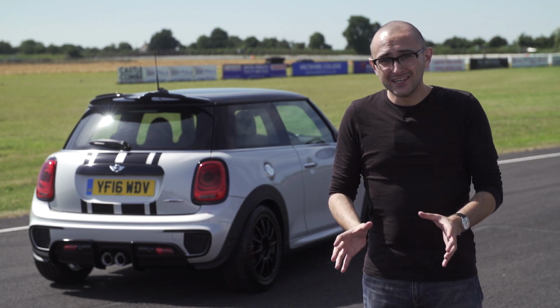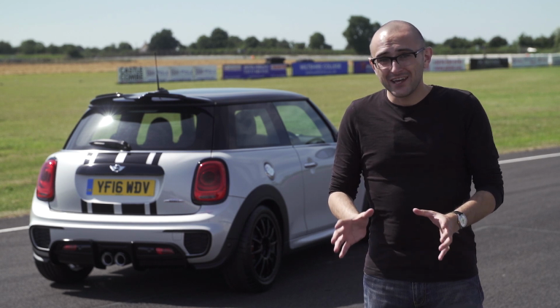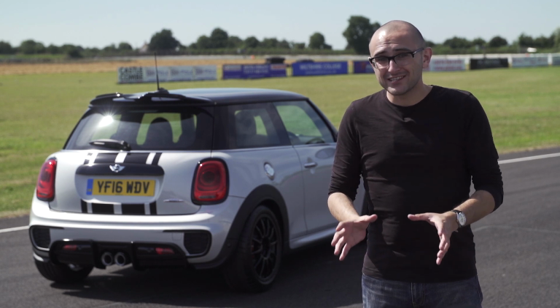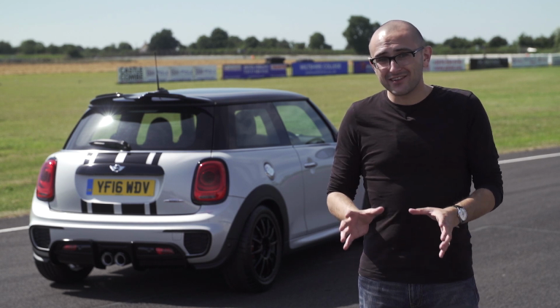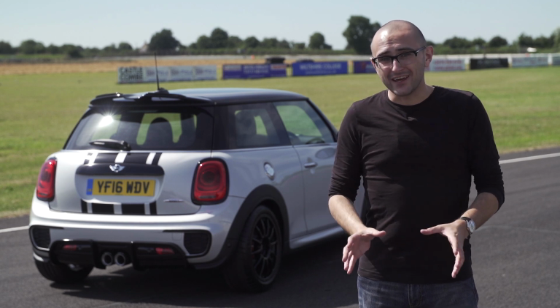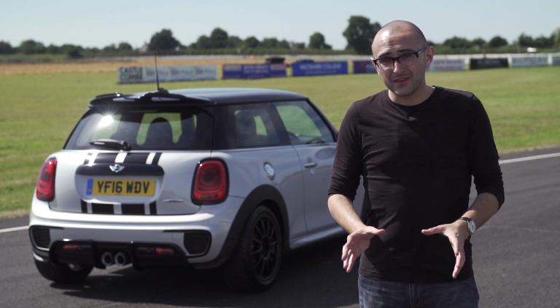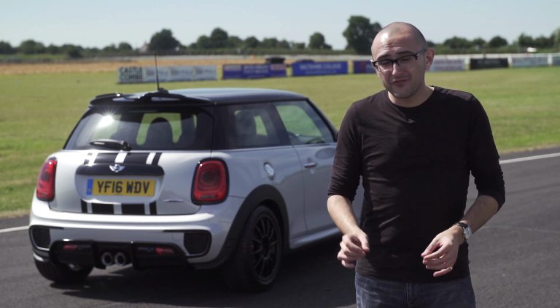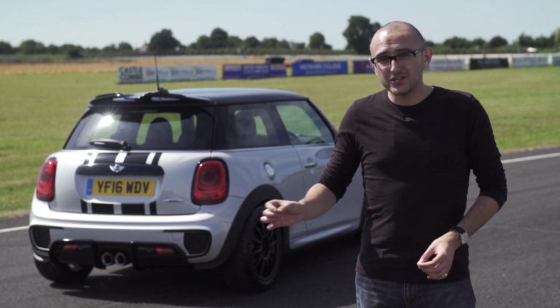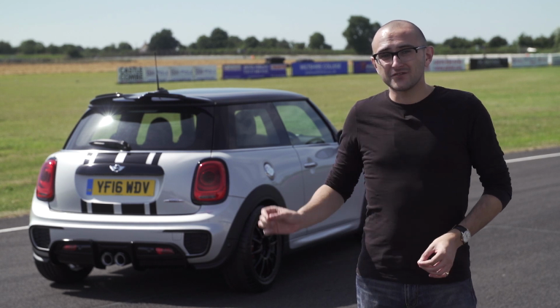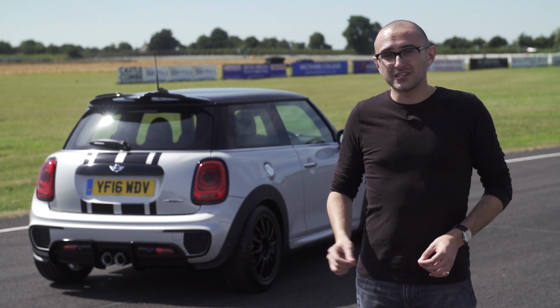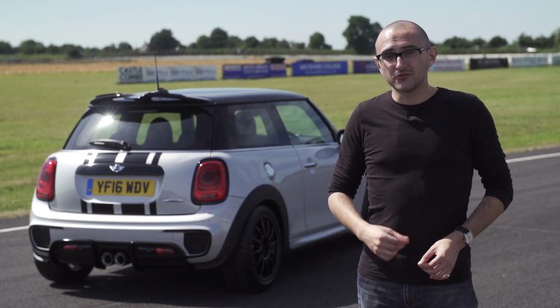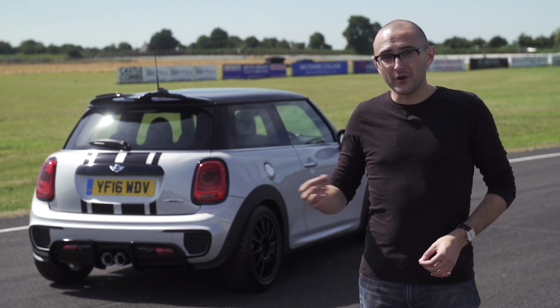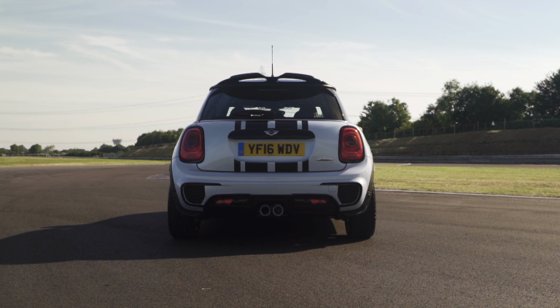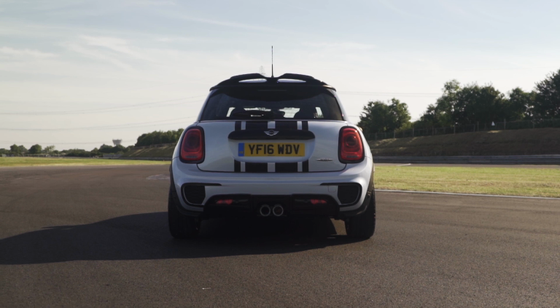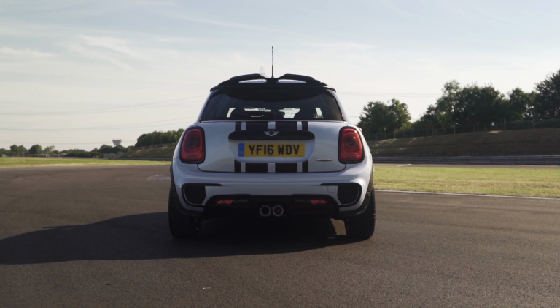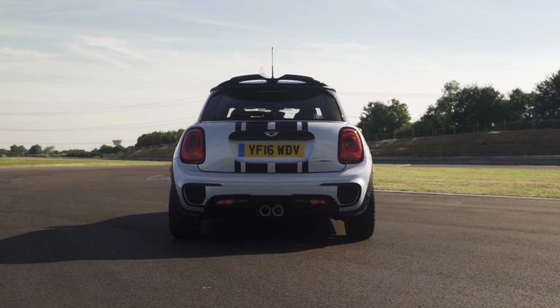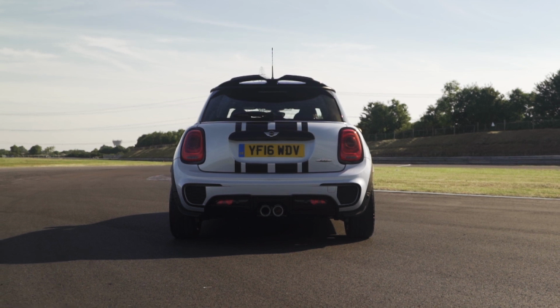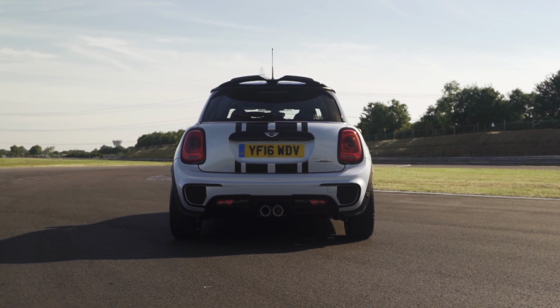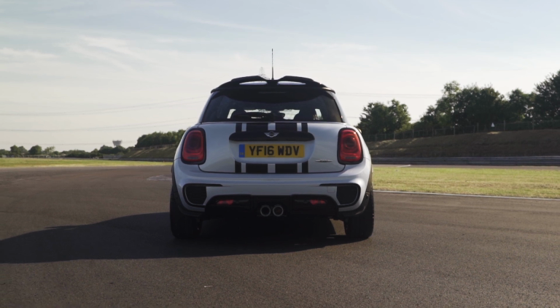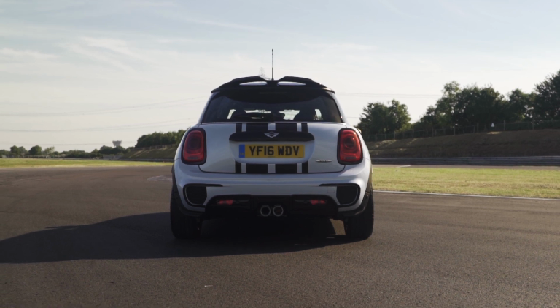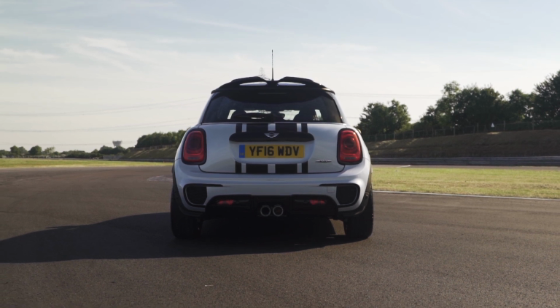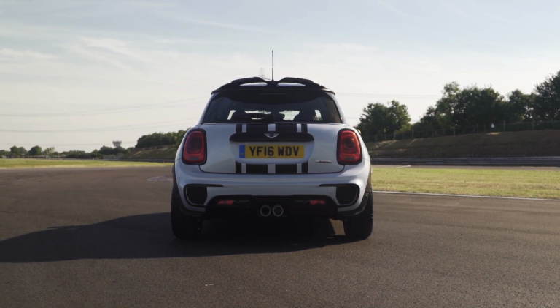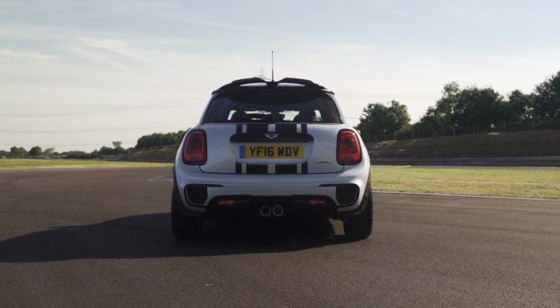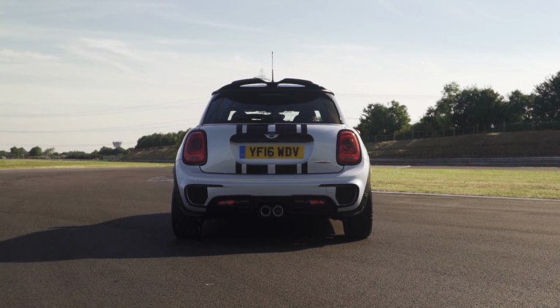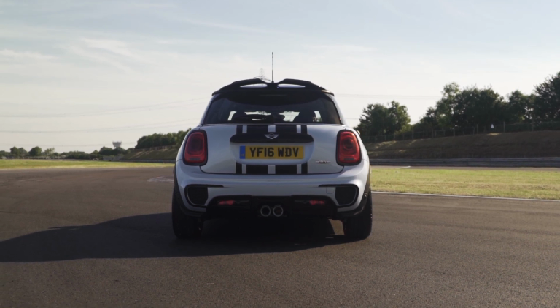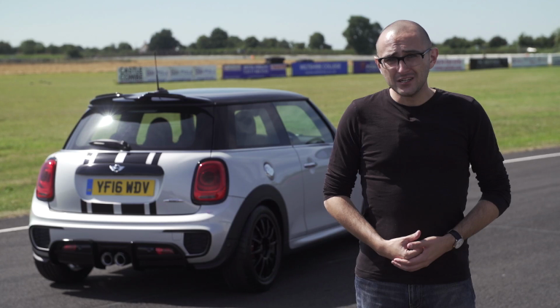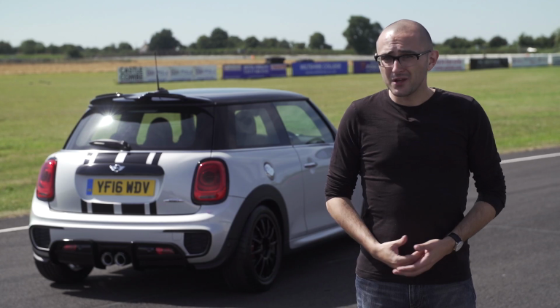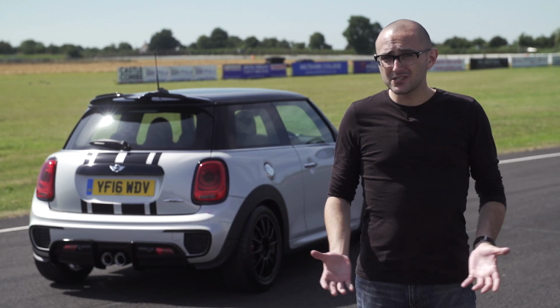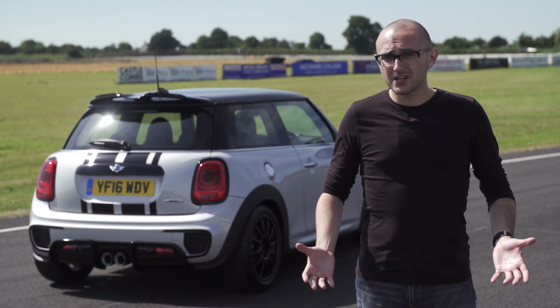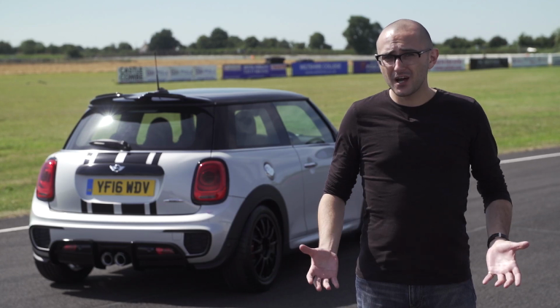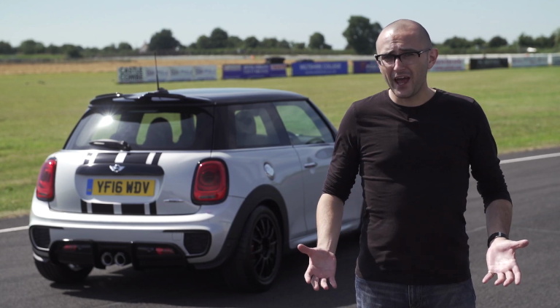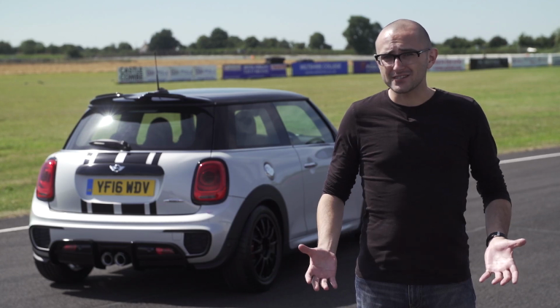Now here's the thing — if Mini shifts these 100 quick enough, and knowing Mini fans they almost certainly will, well, imagine what's going to come next.